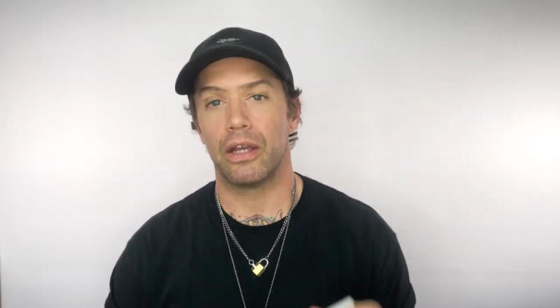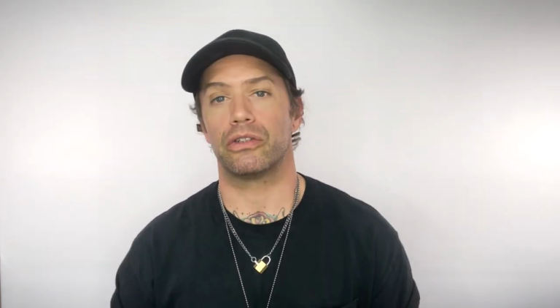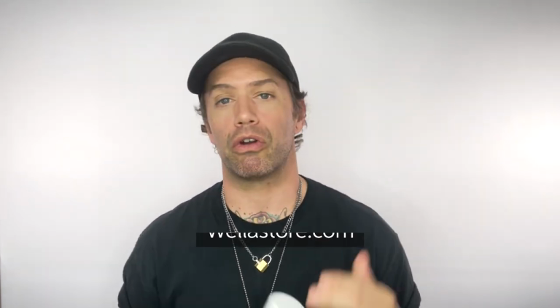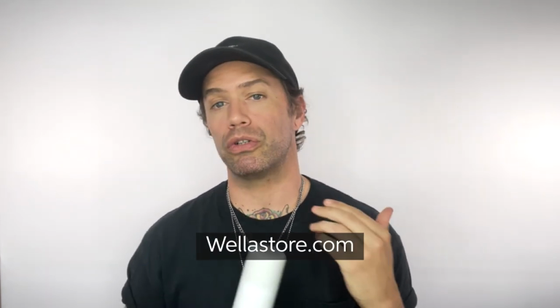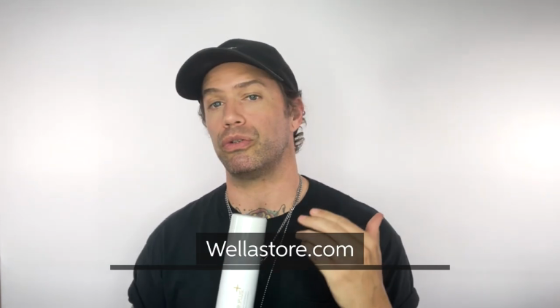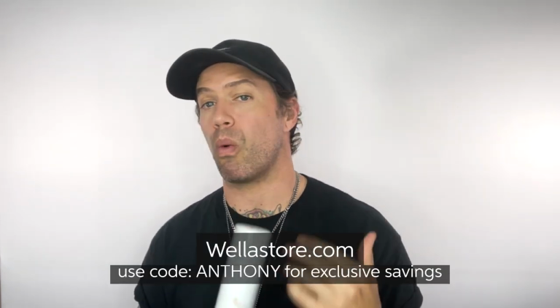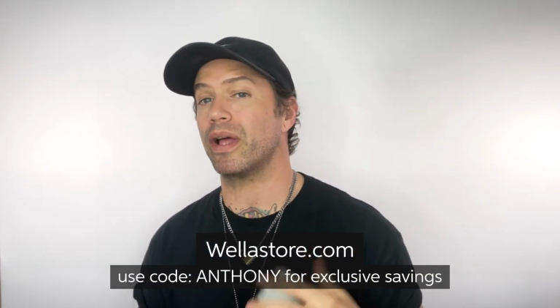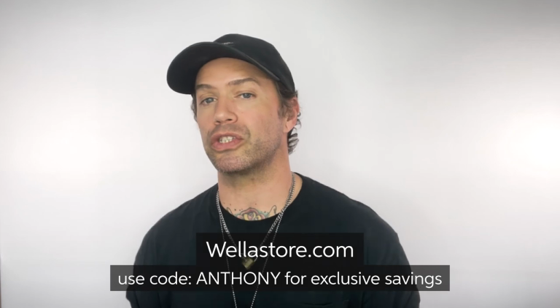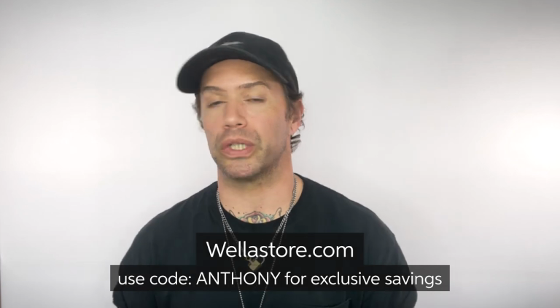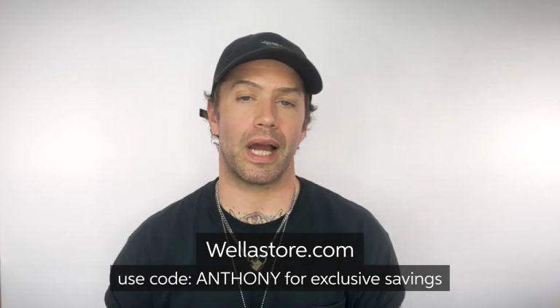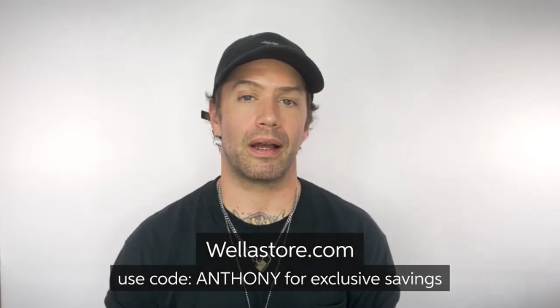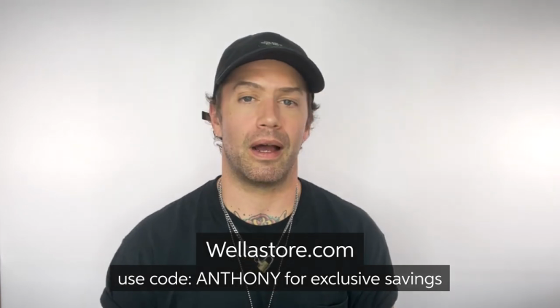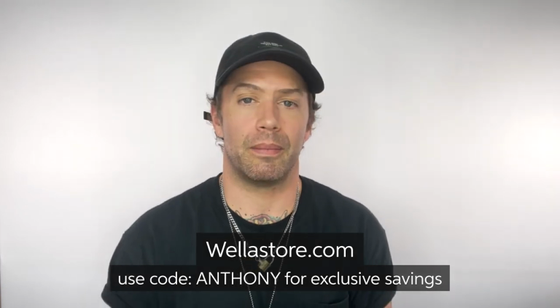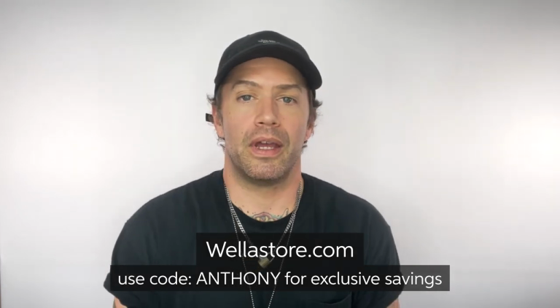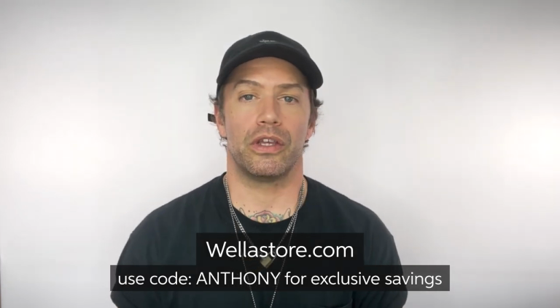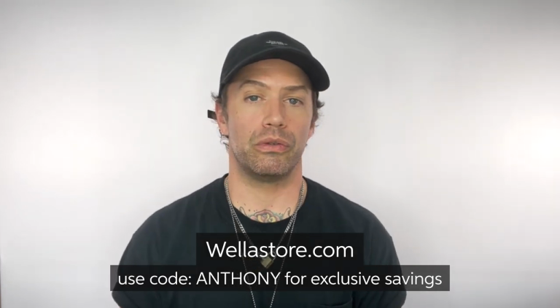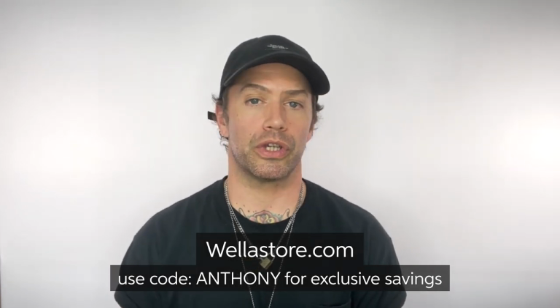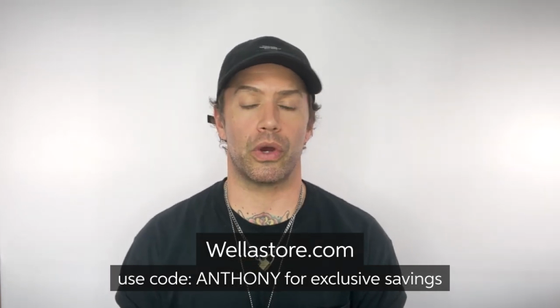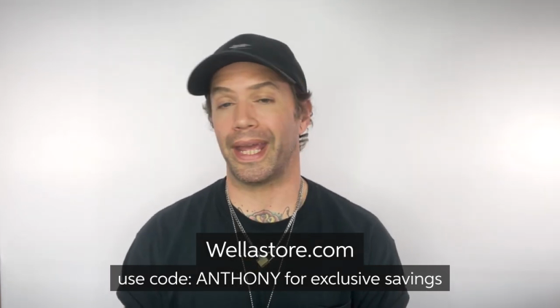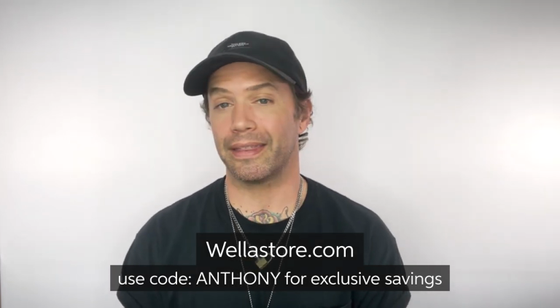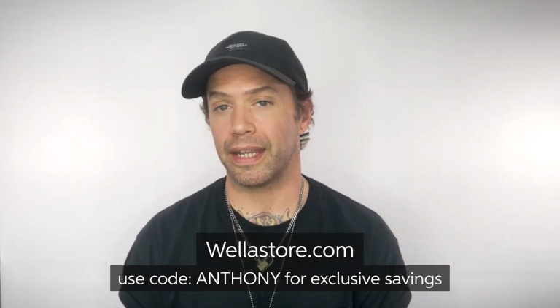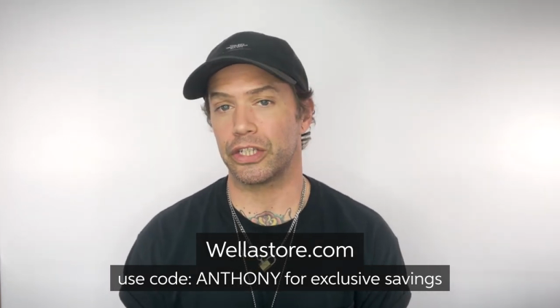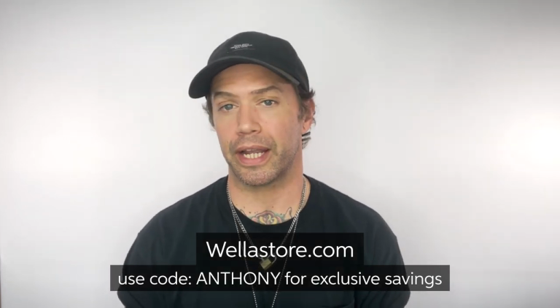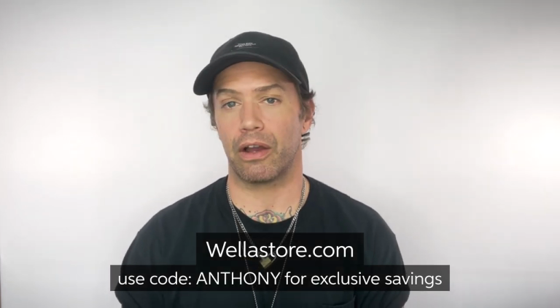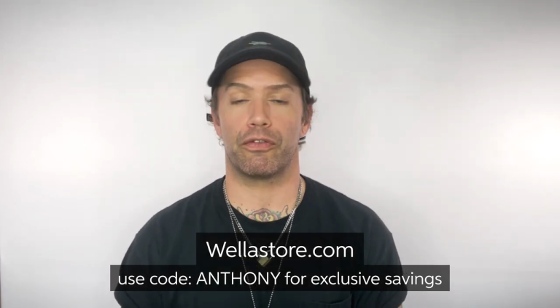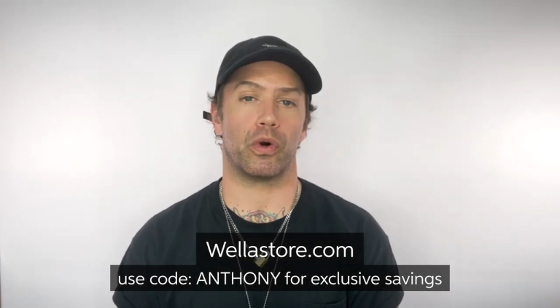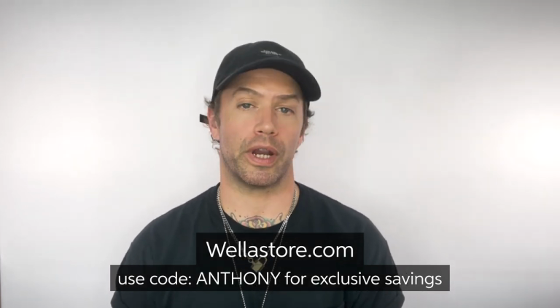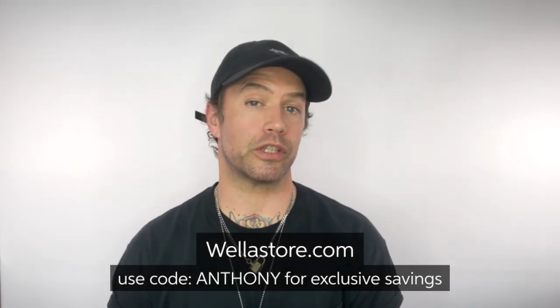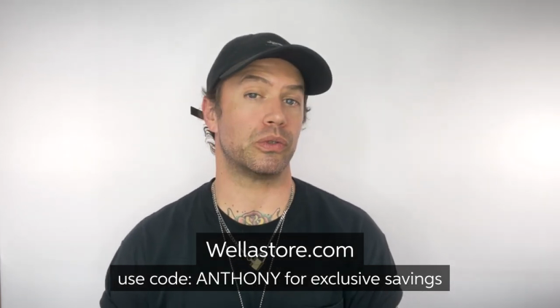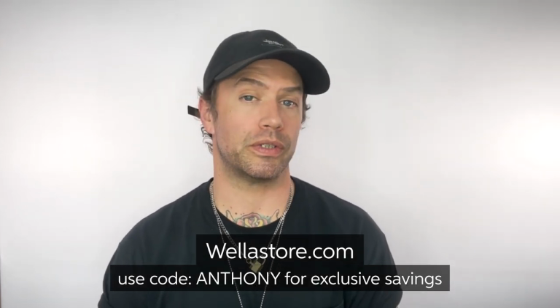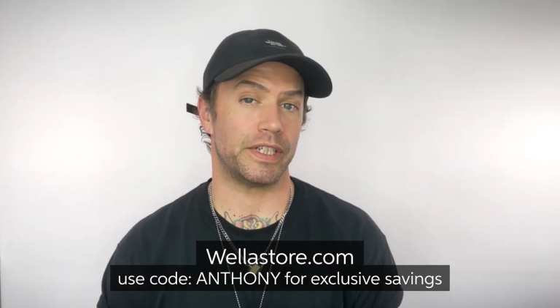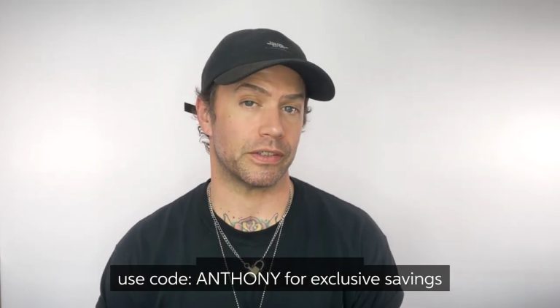Go to wellastore.com and use the code Anthony at checkout for exclusive deals.